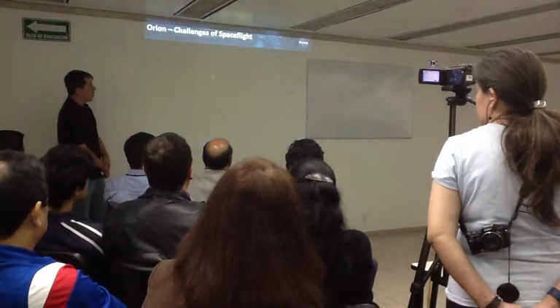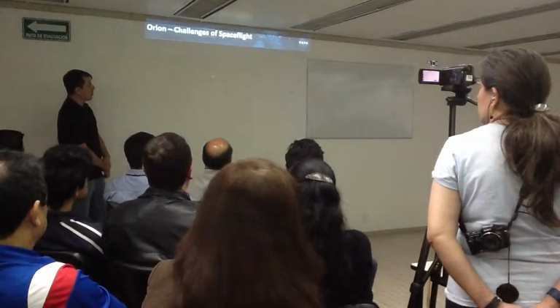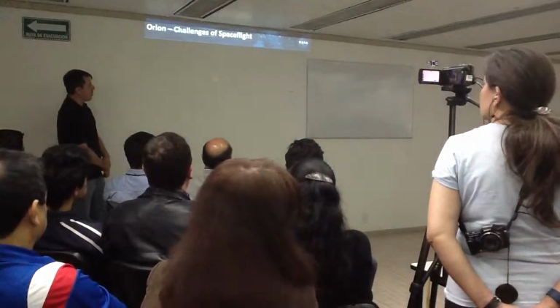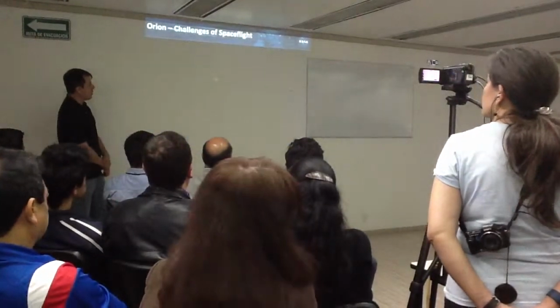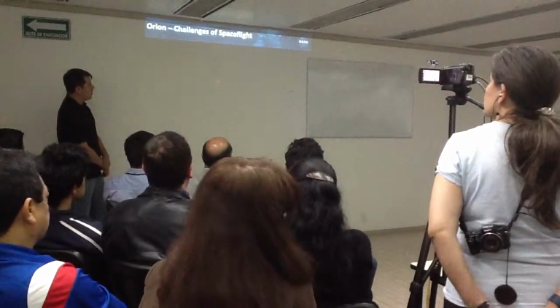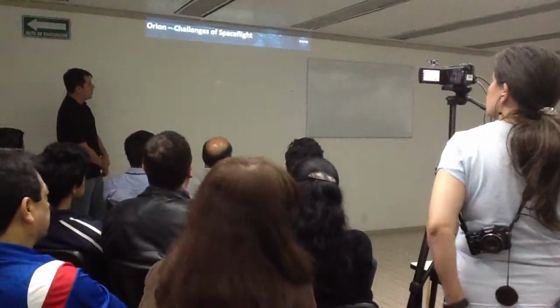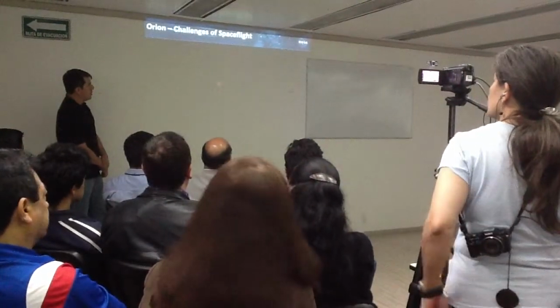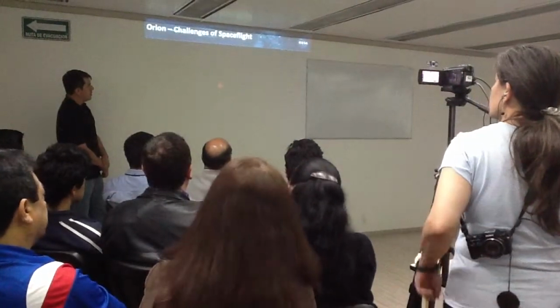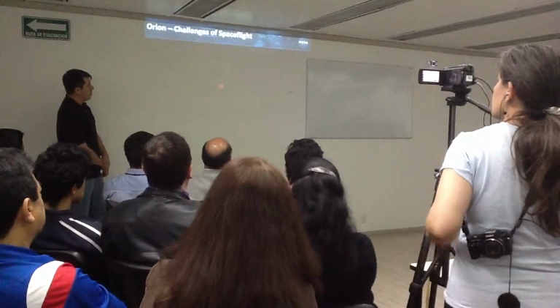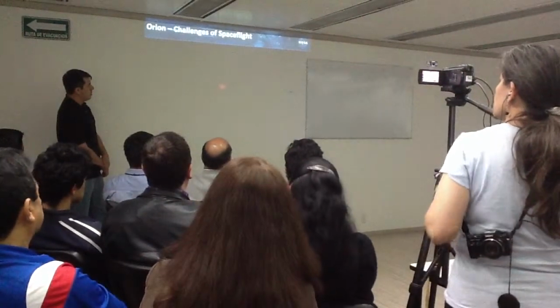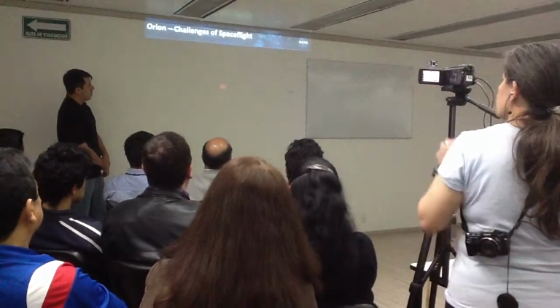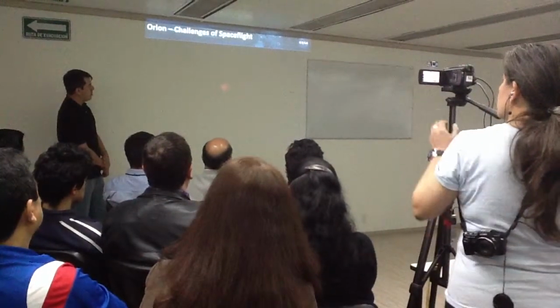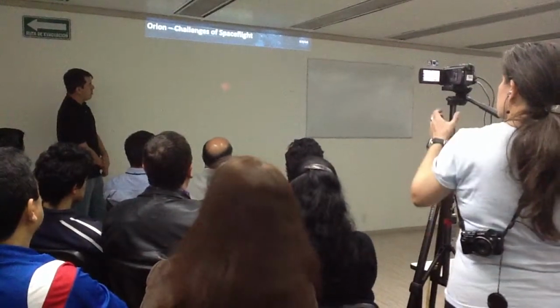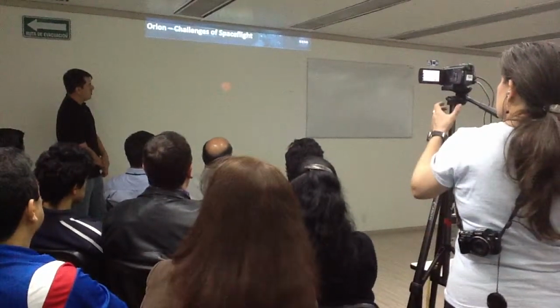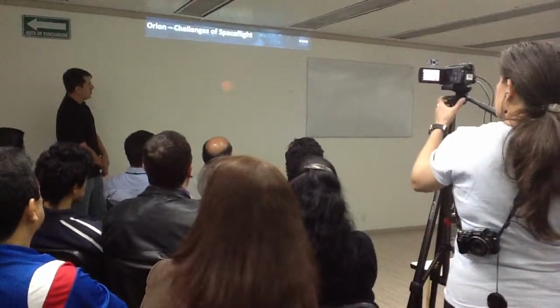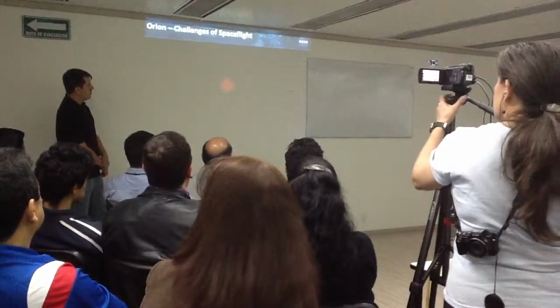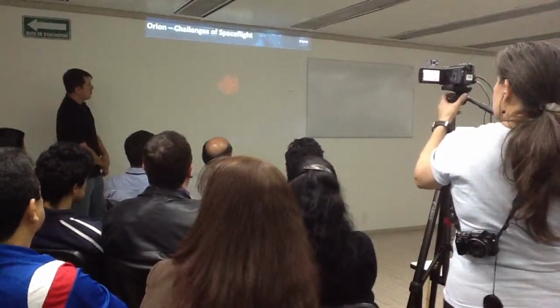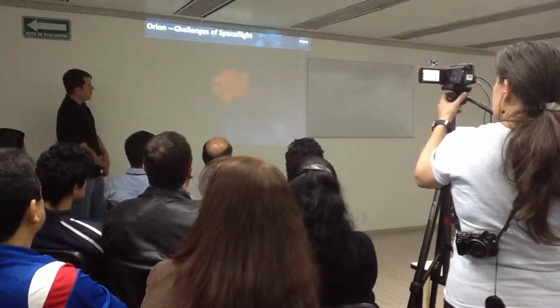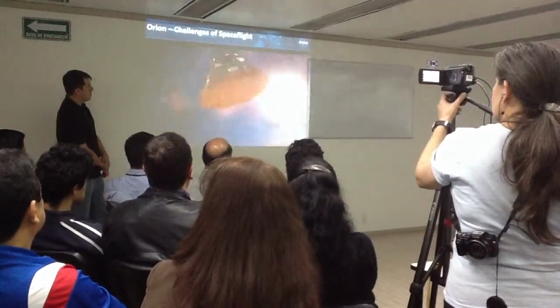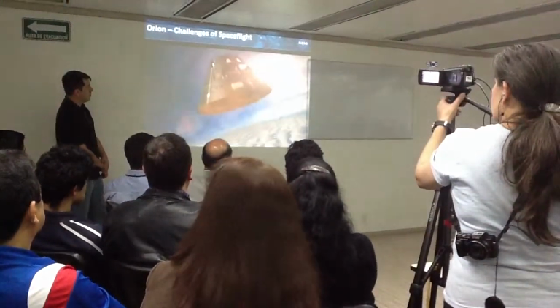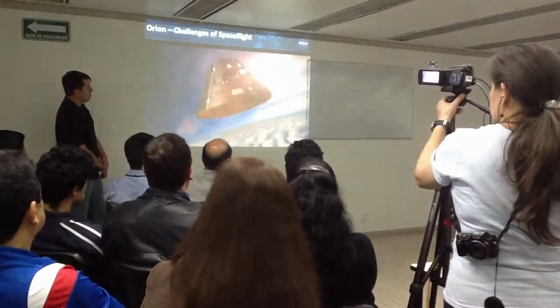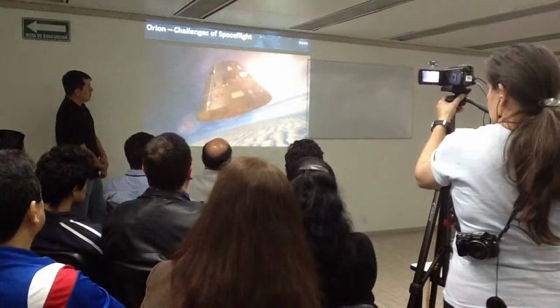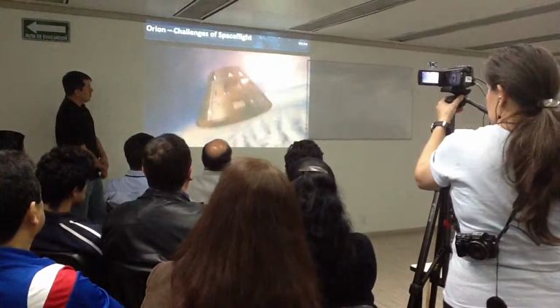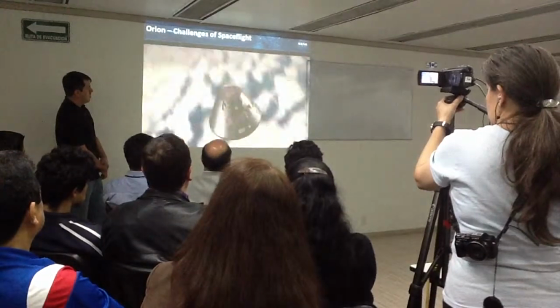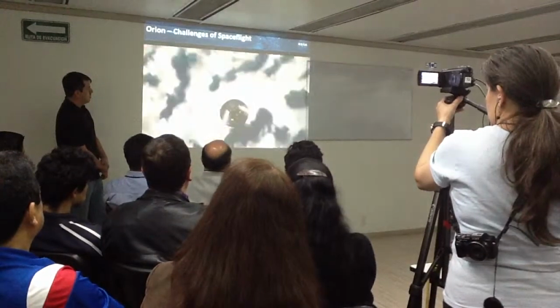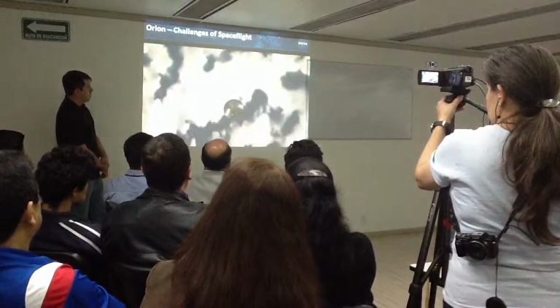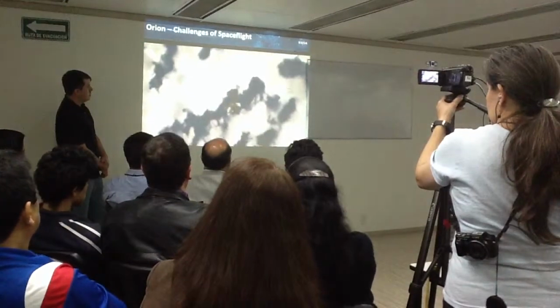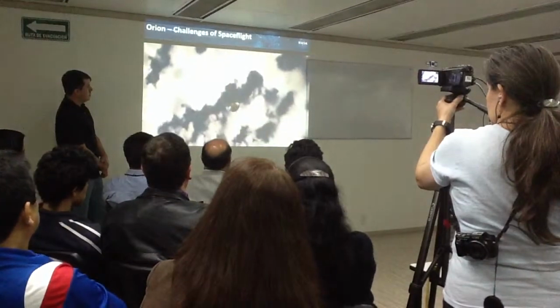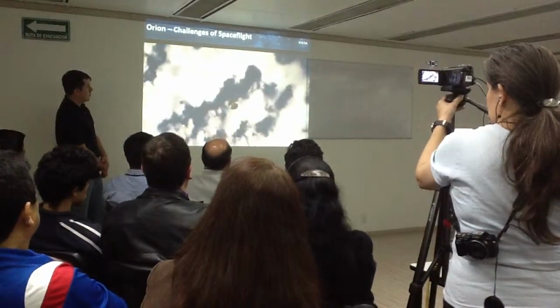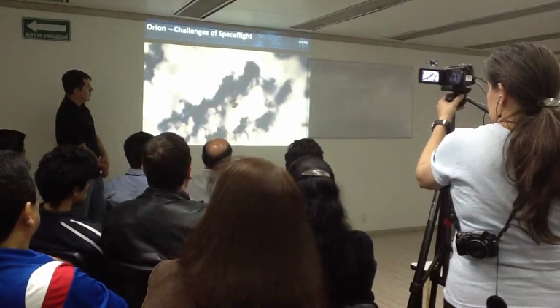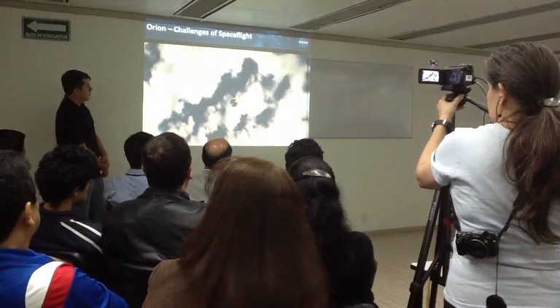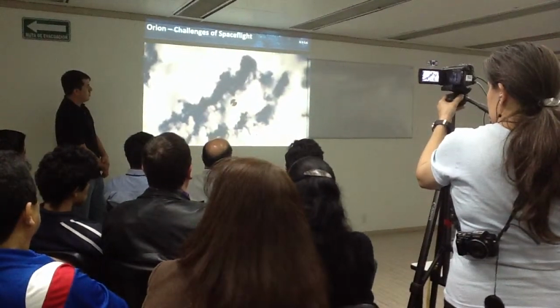Even though it slows from 20,000 miles per hour, we're still traveling at about 300 miles per hour — amazingly fast.